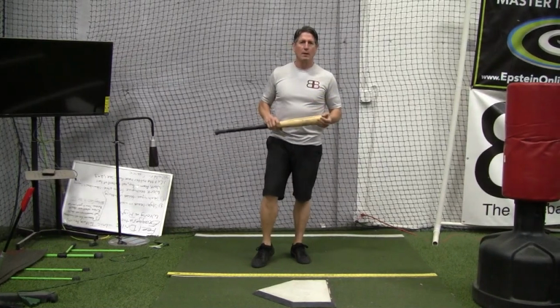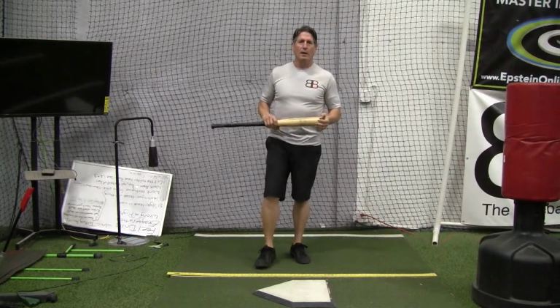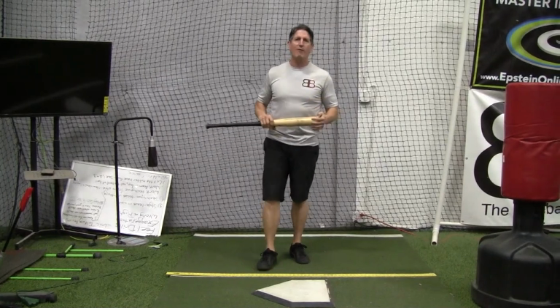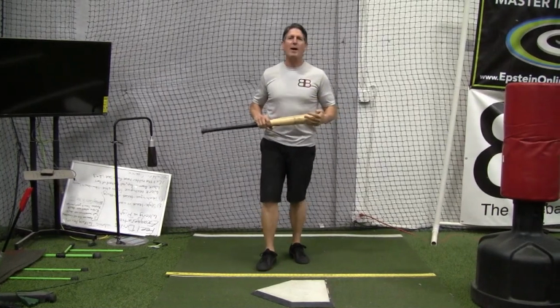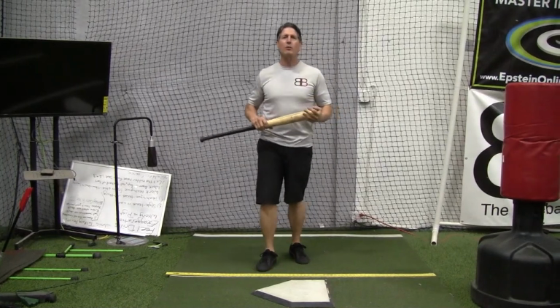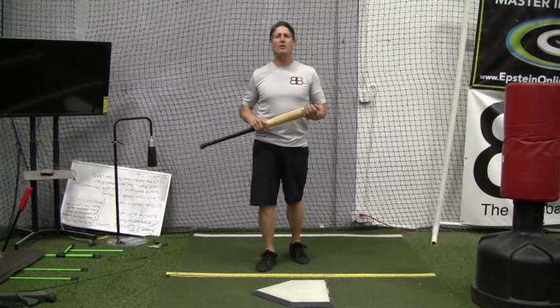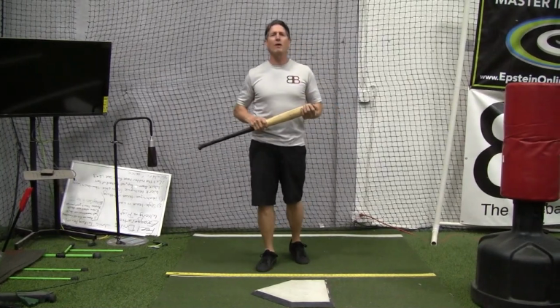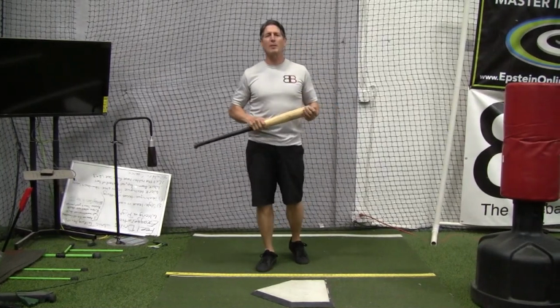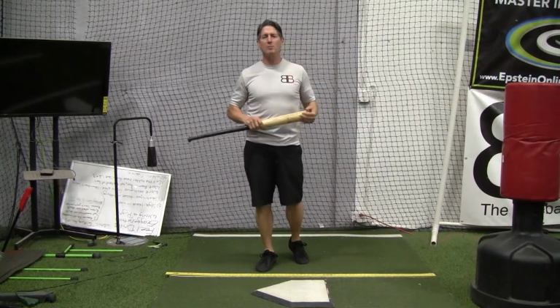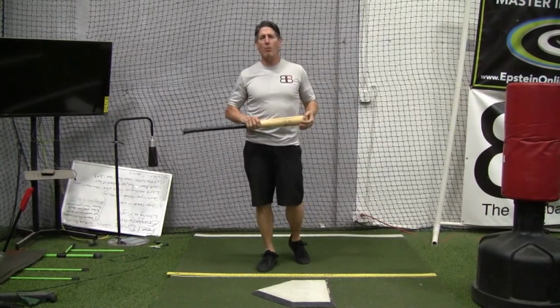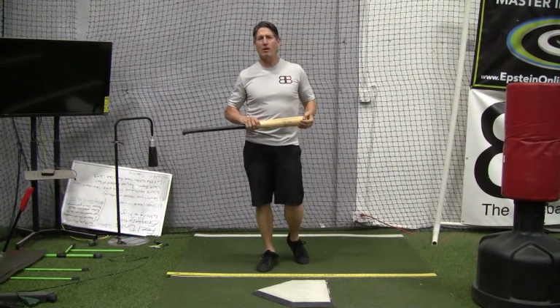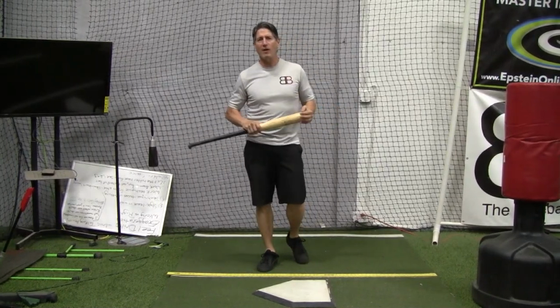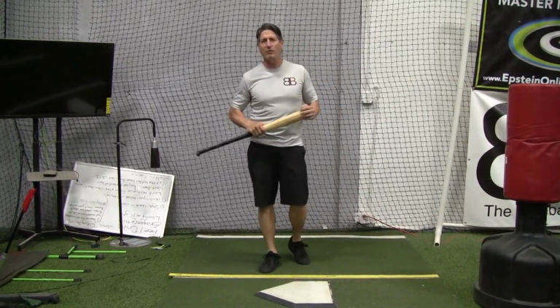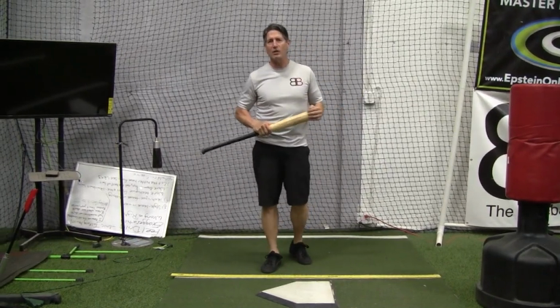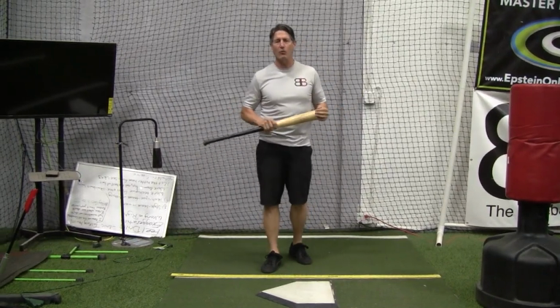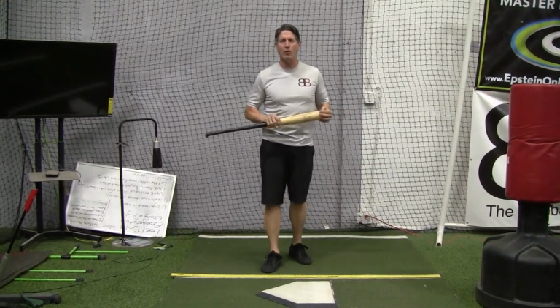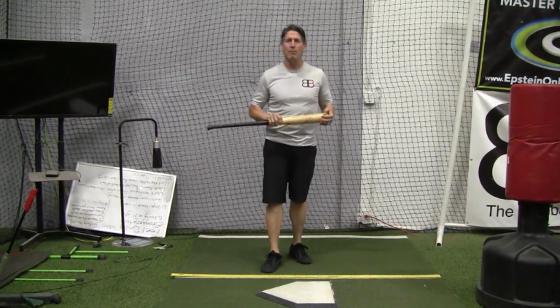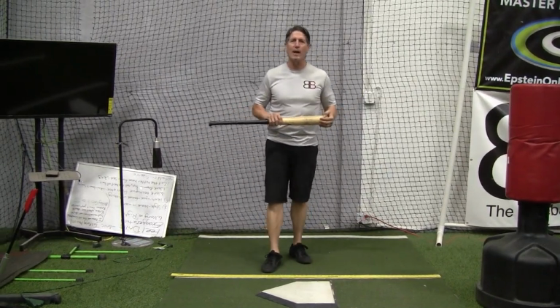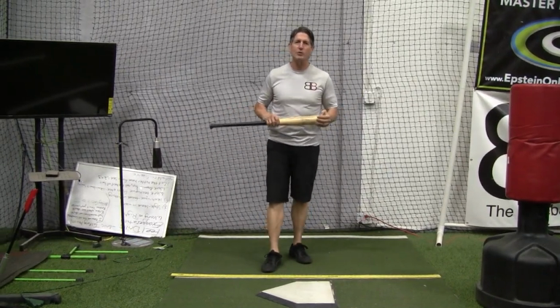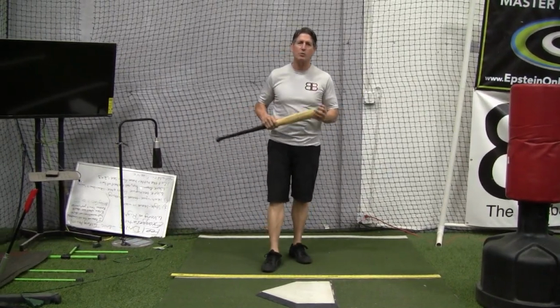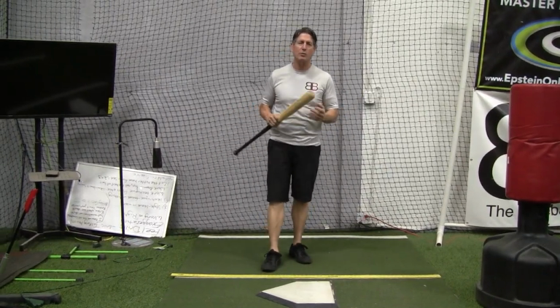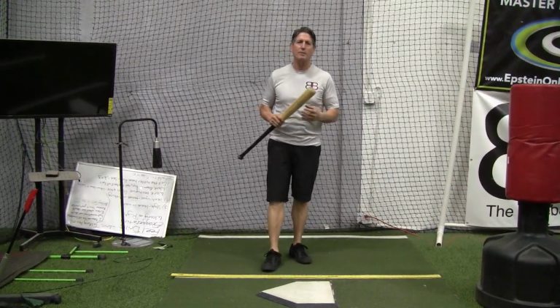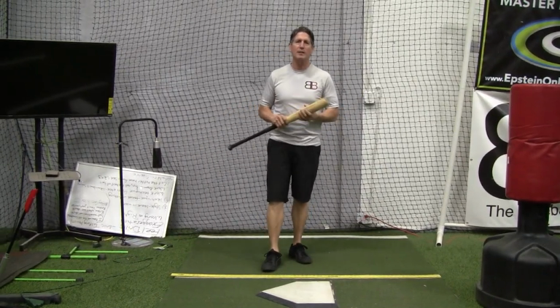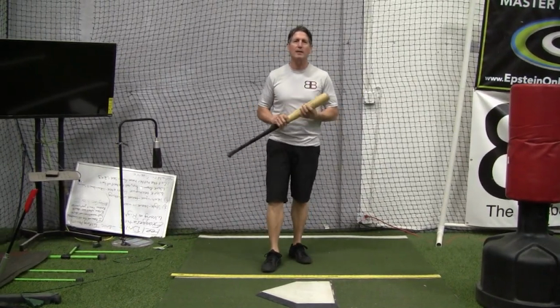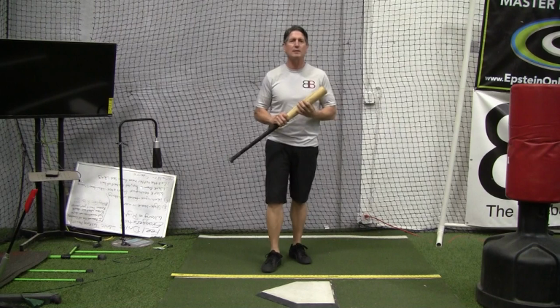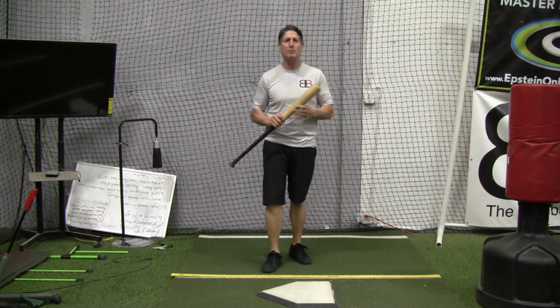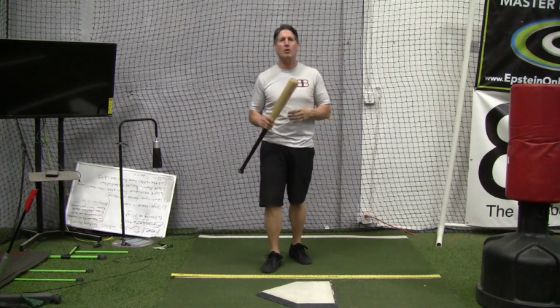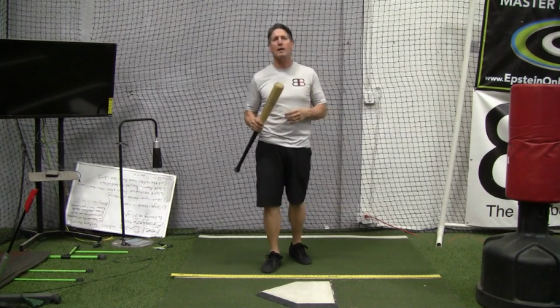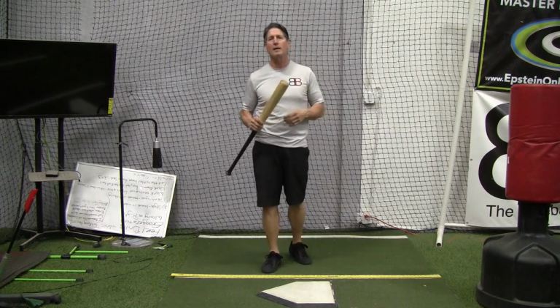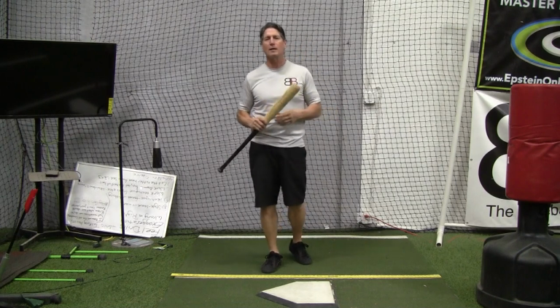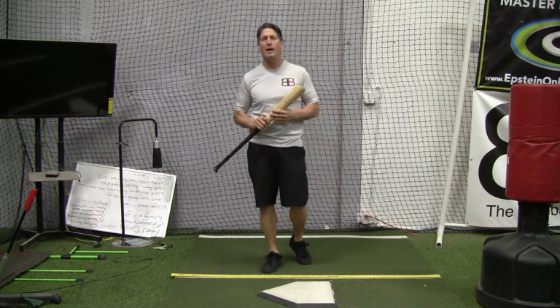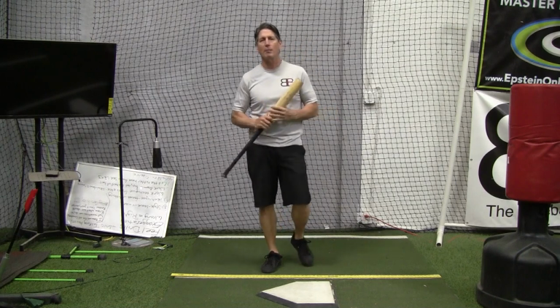Hey everybody, Rich Lavelle with the Baseball Barn in Vacaville, California, Master Instructor with Epstein Hitting System and Online Hitting Academy.